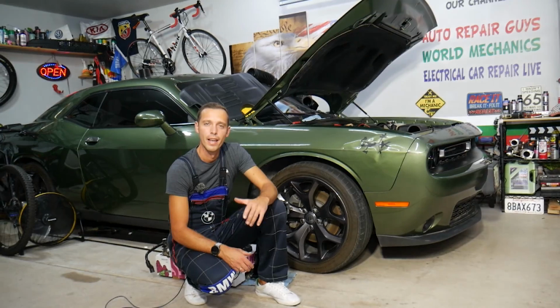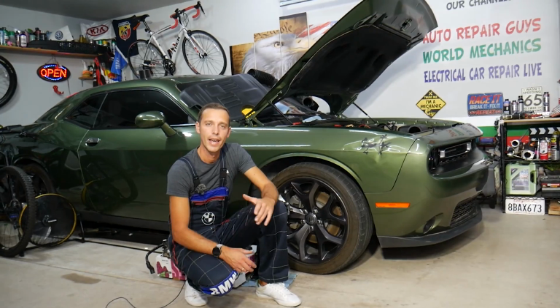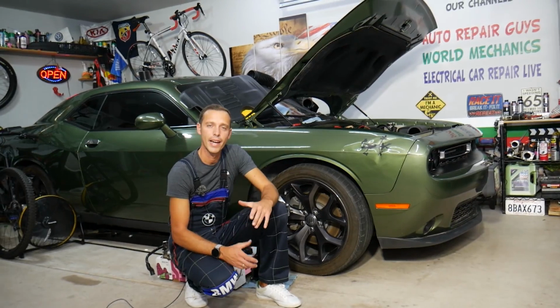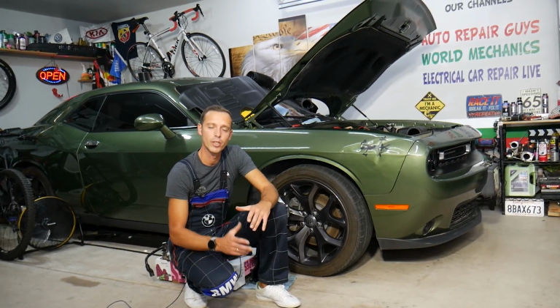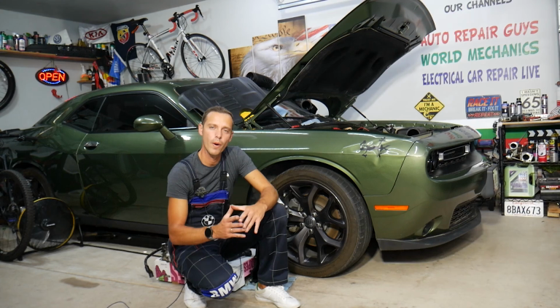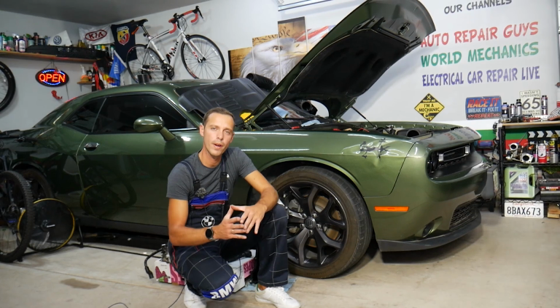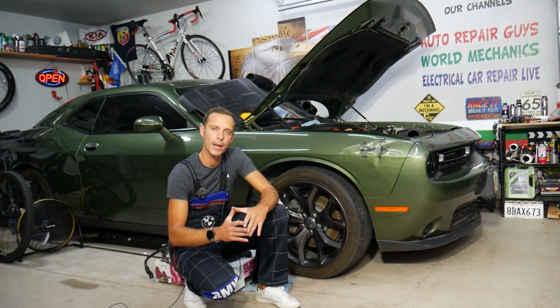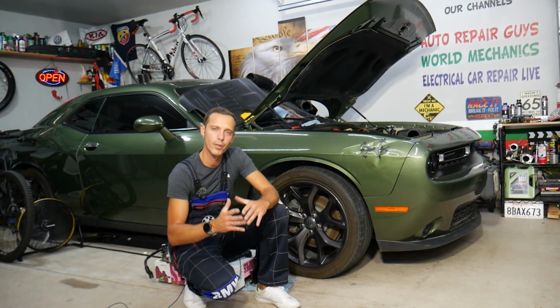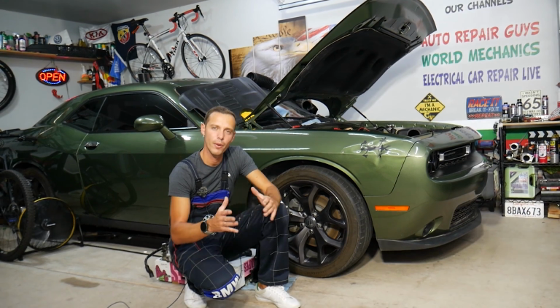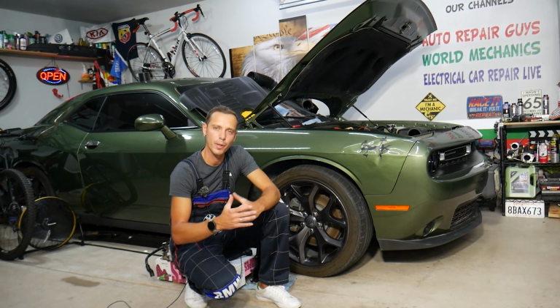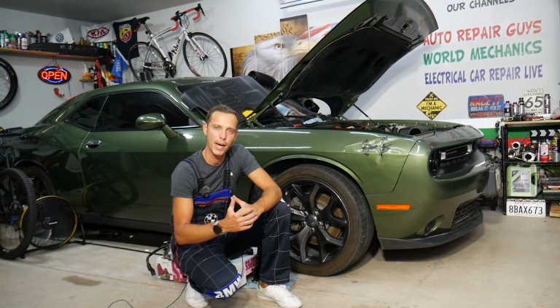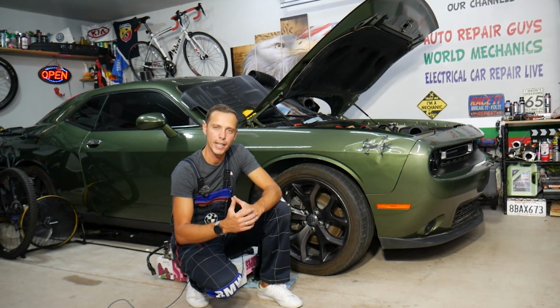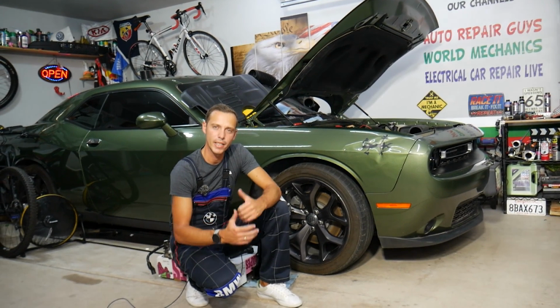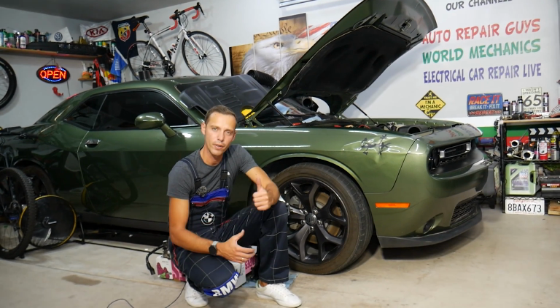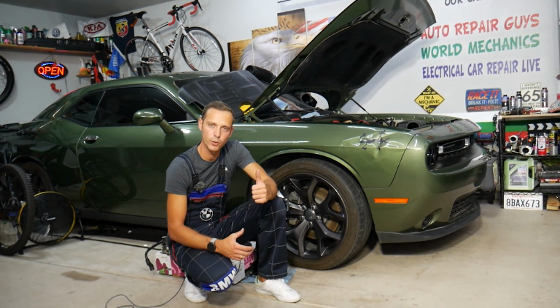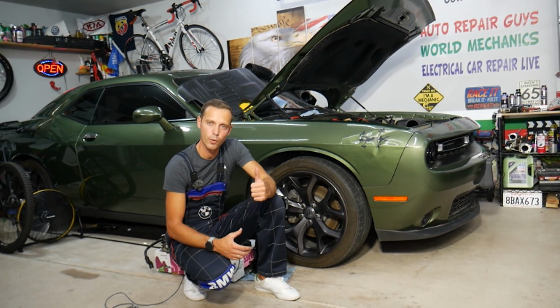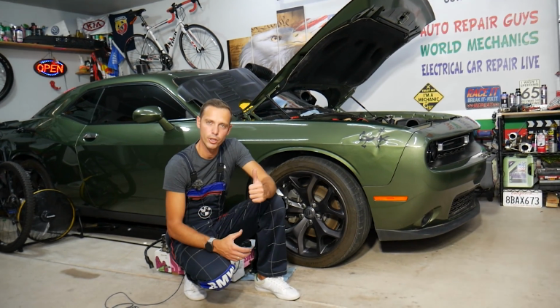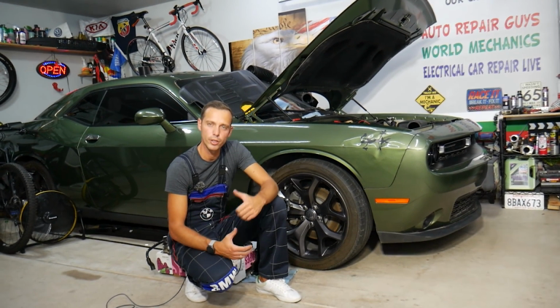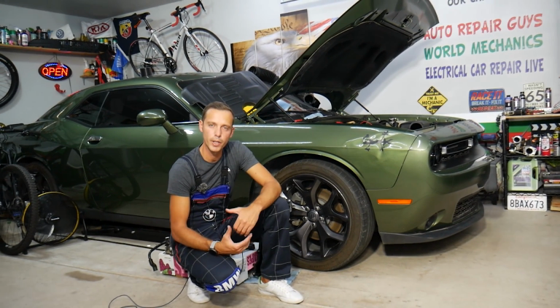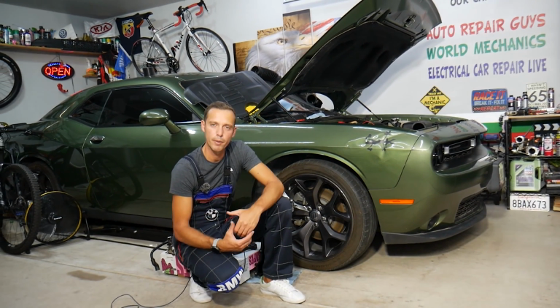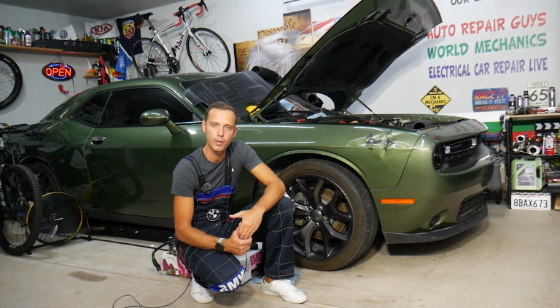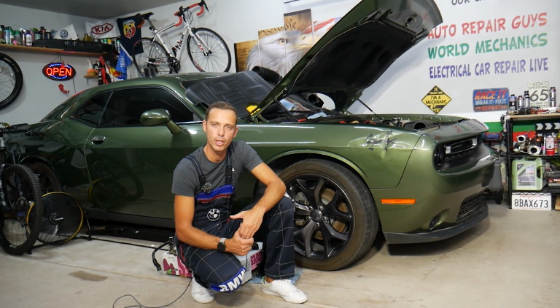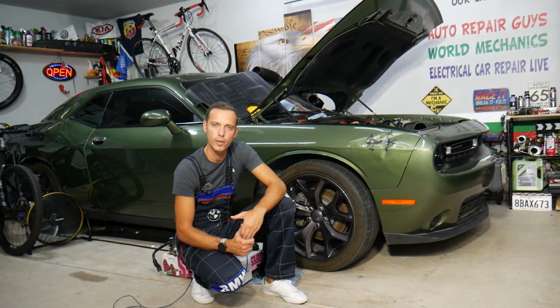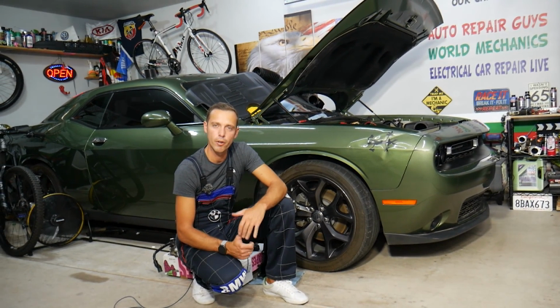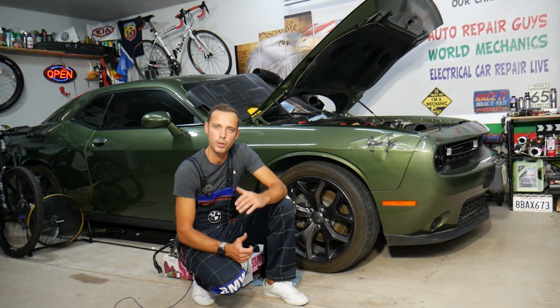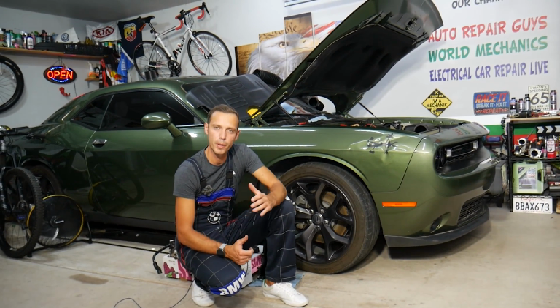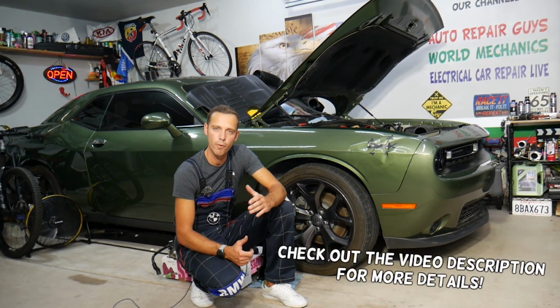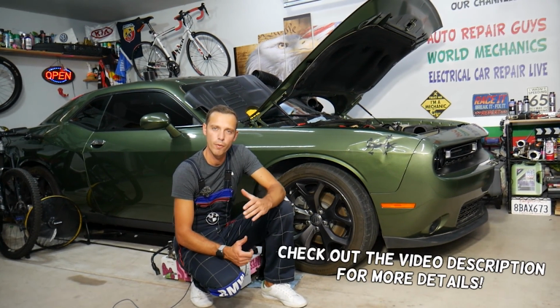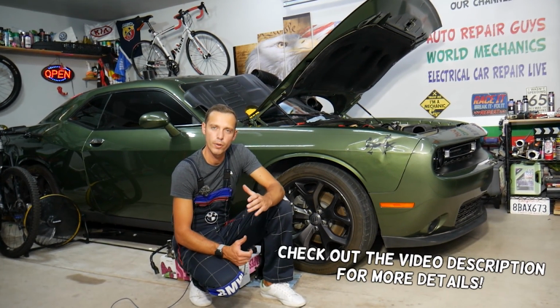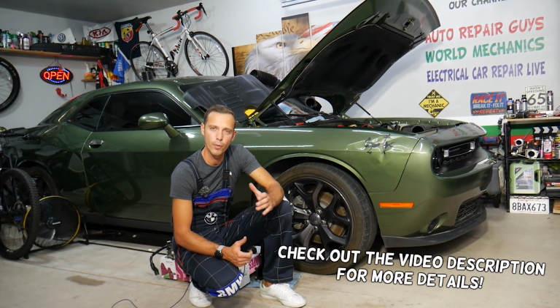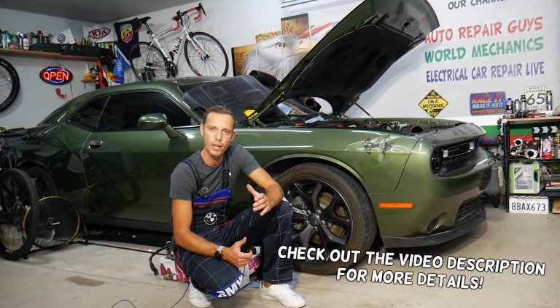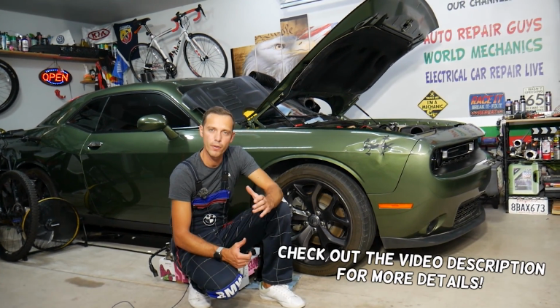Hey guys, welcome back to Auto Repair Guys. Thank you for watching and subscribing to the channel. Today it will be a super helpful video for any of you having a Dodge, Jeep, or Chrysler with a 3.6 Pentastar engine.